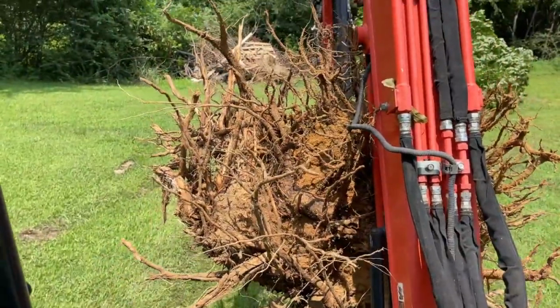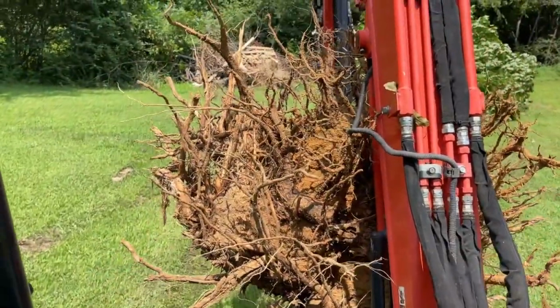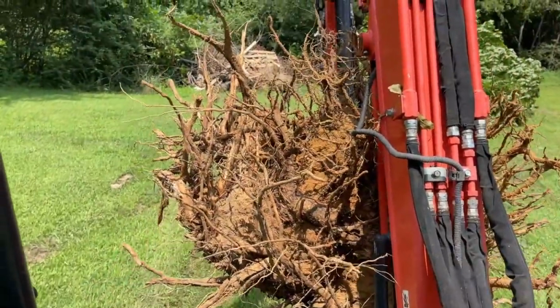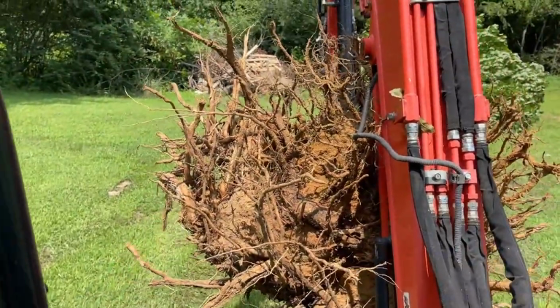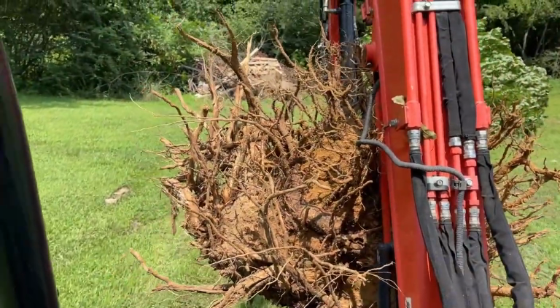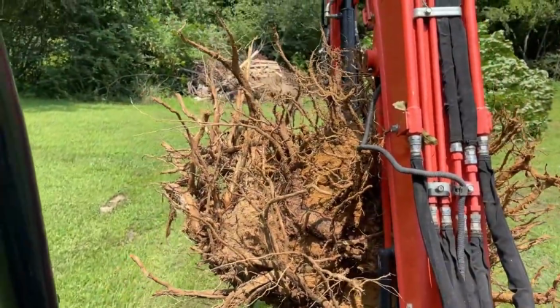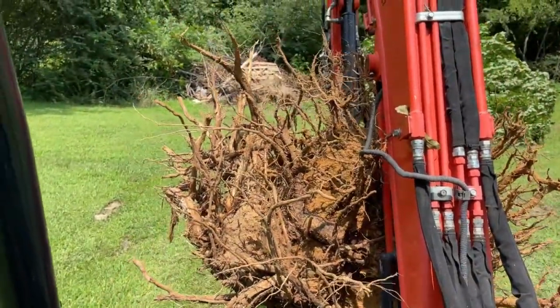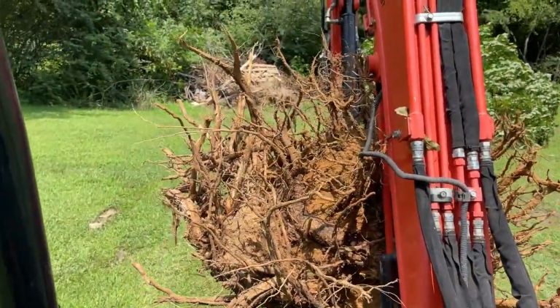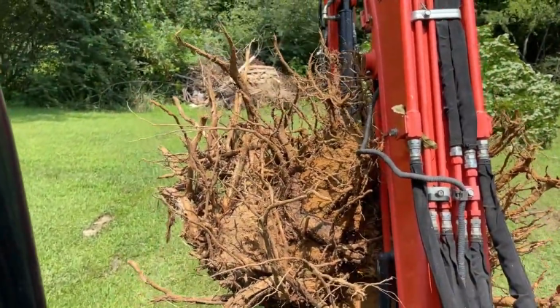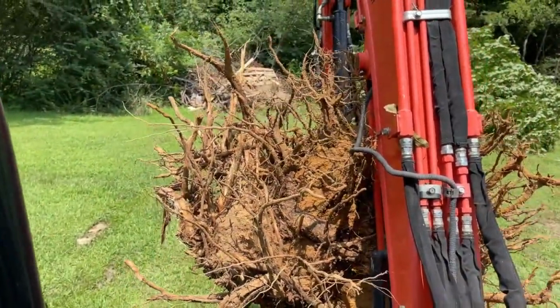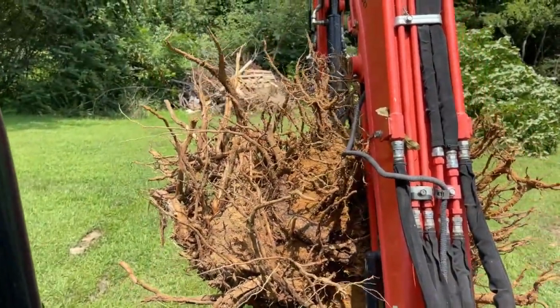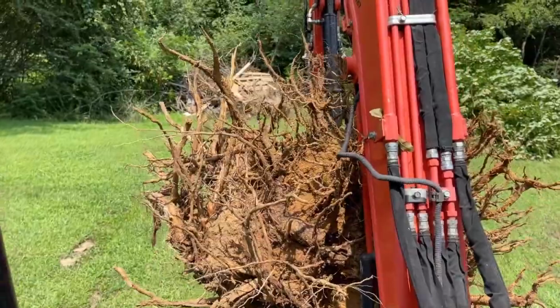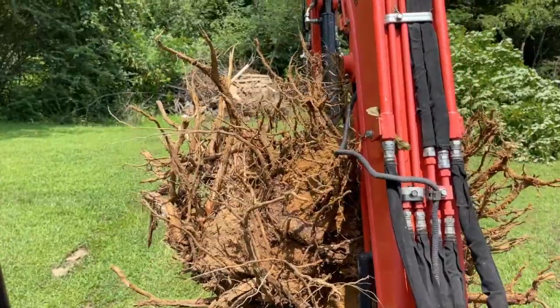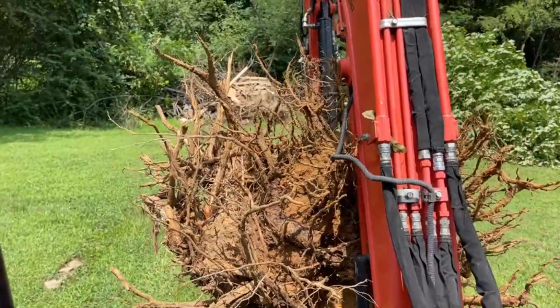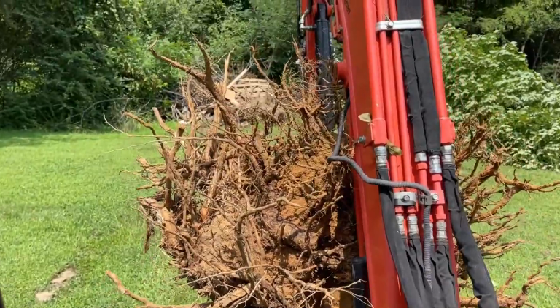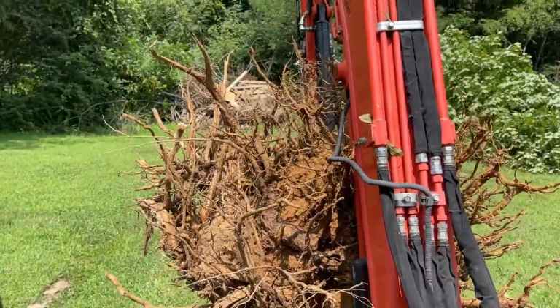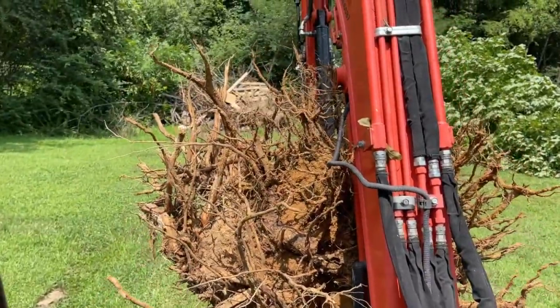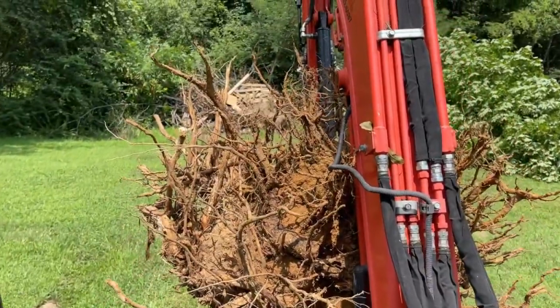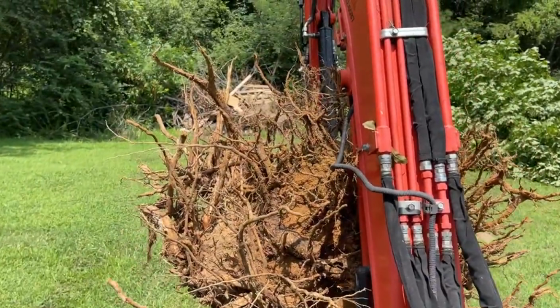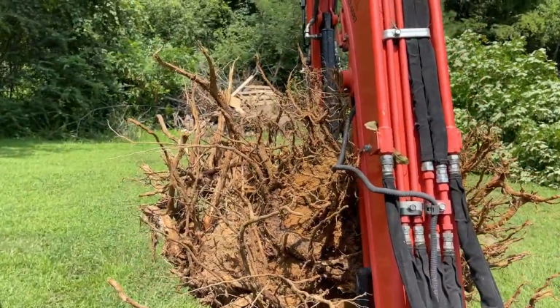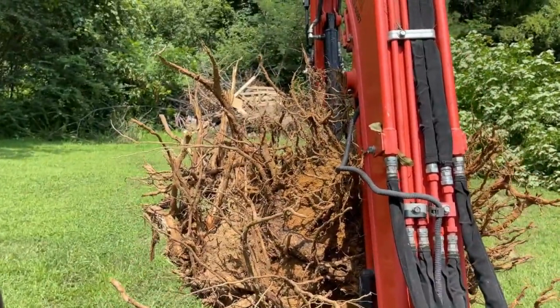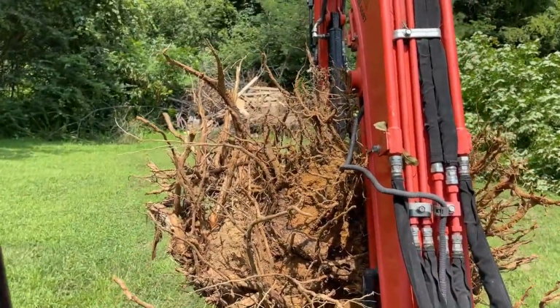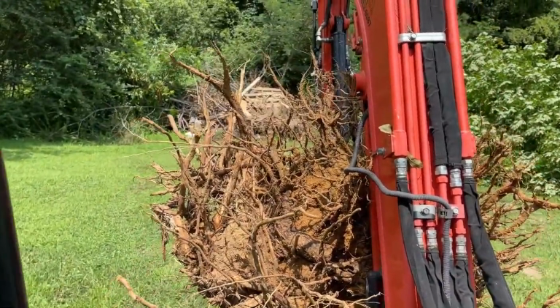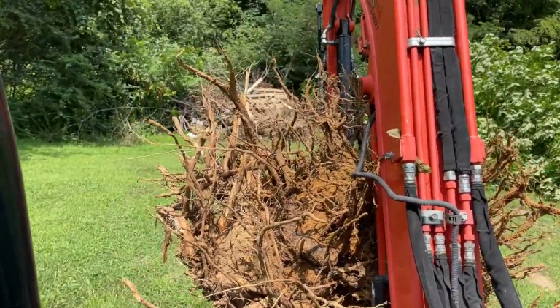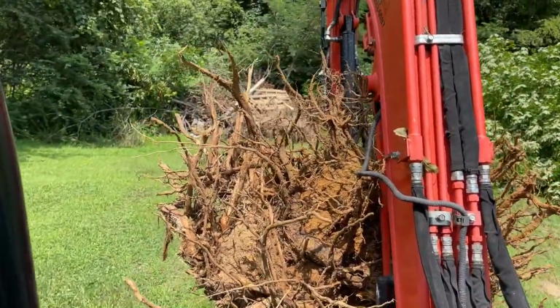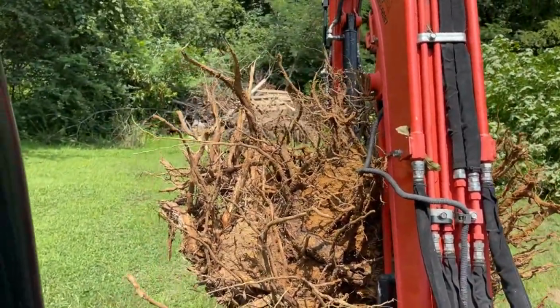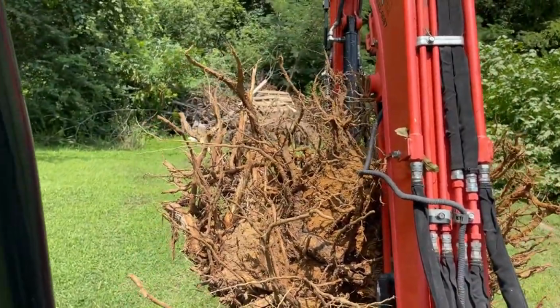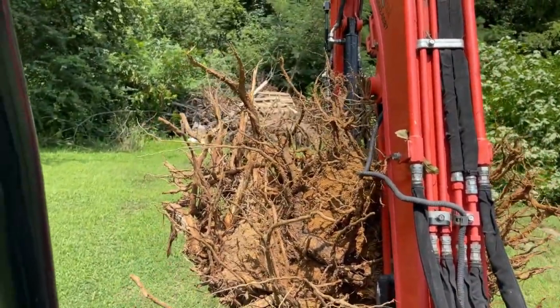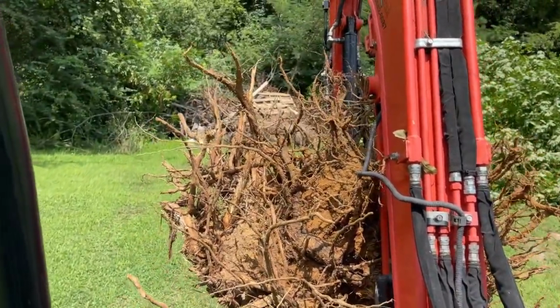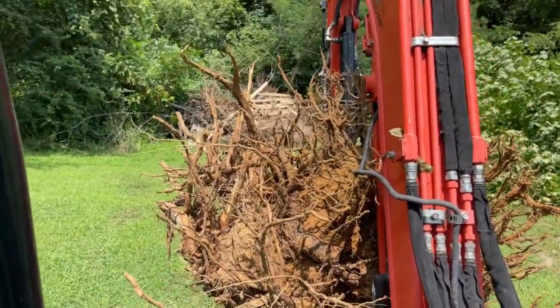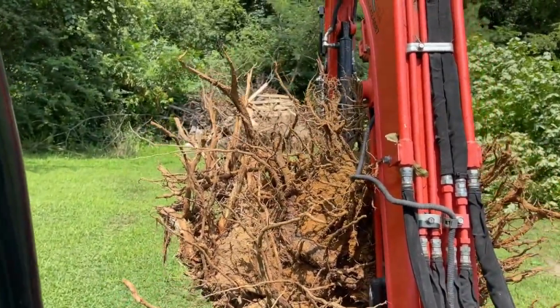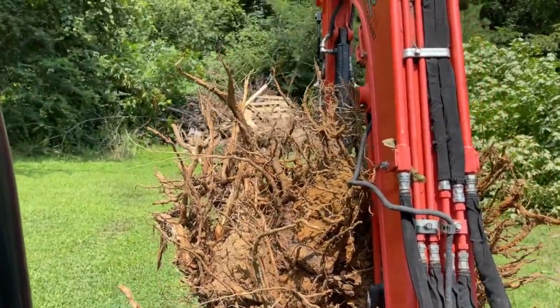One more stump gone. Got a few more to go — working on getting all the stumps out of the yard.